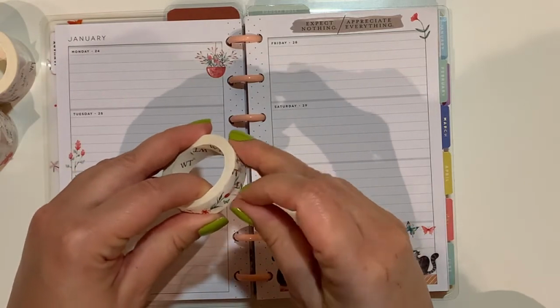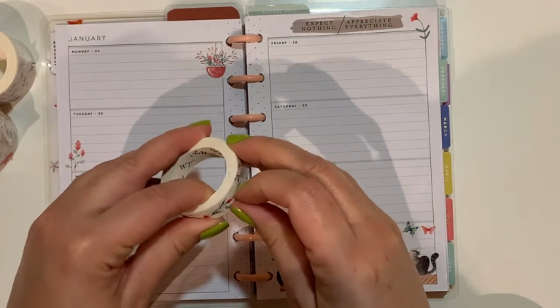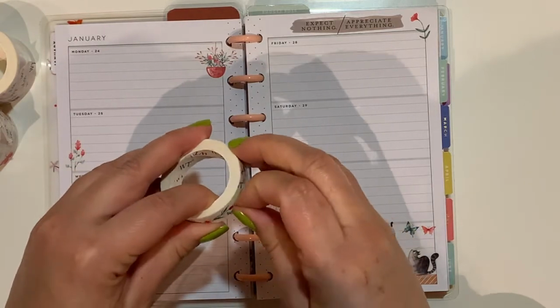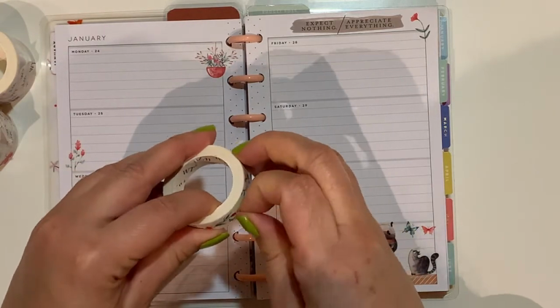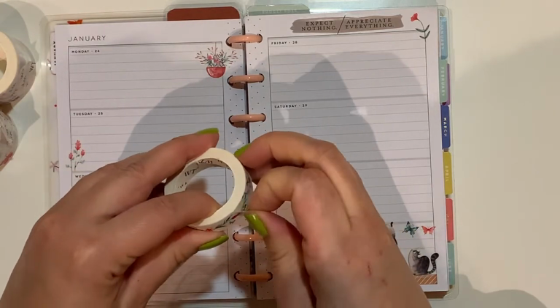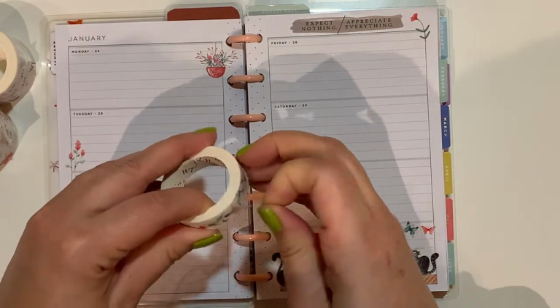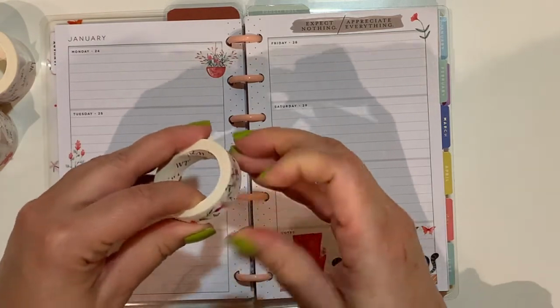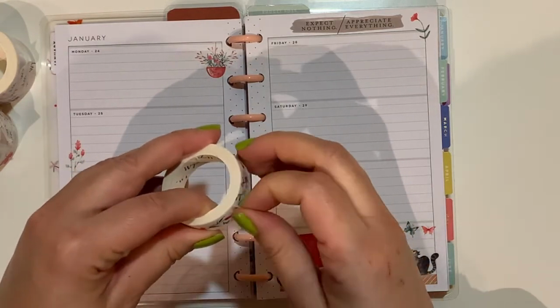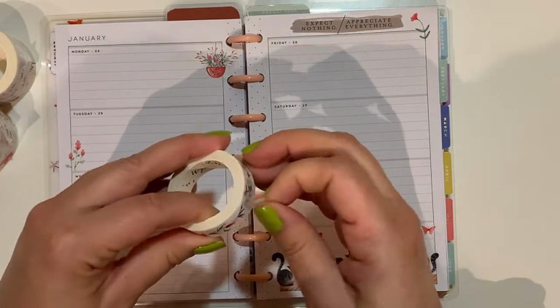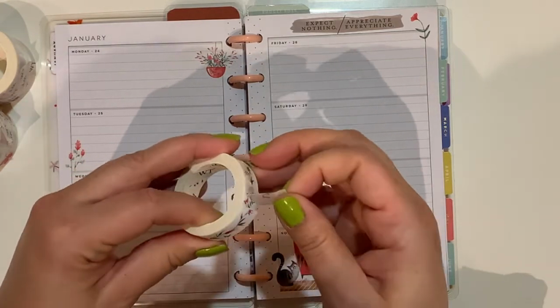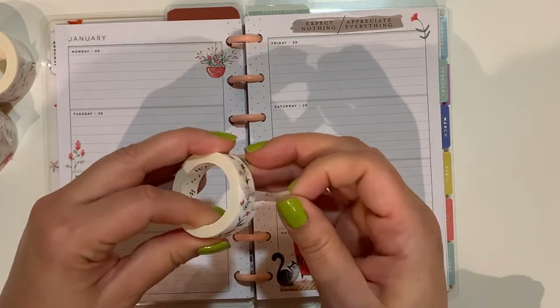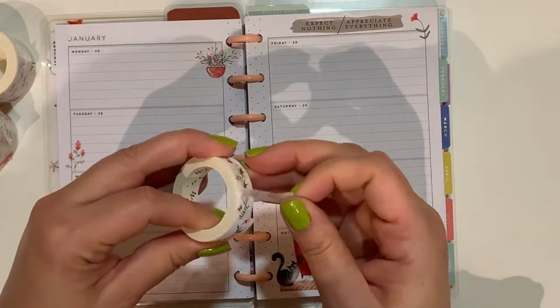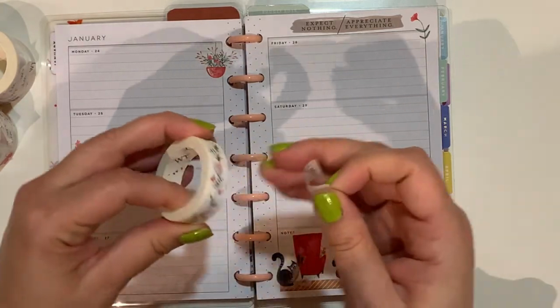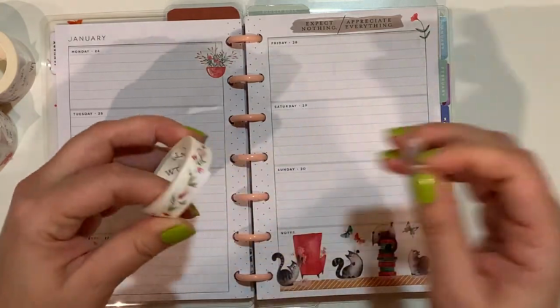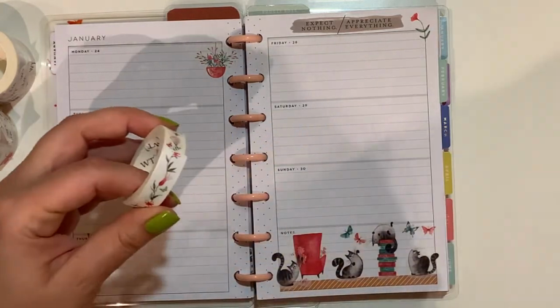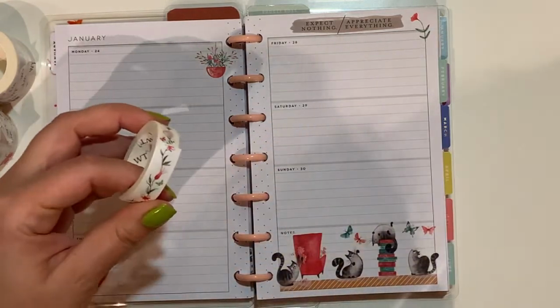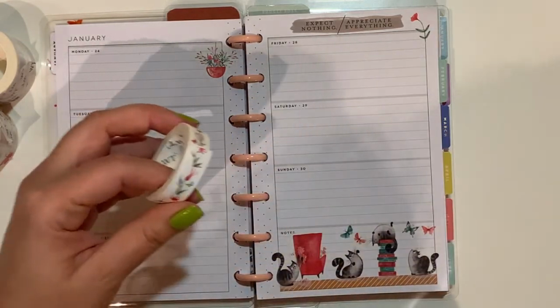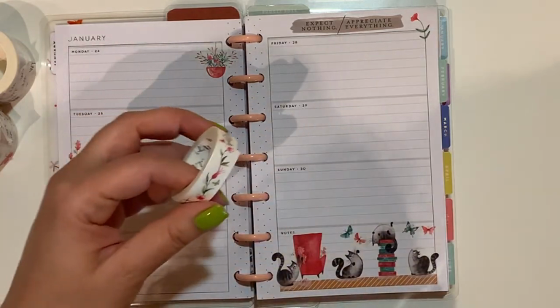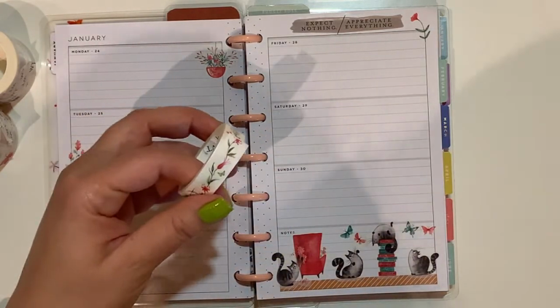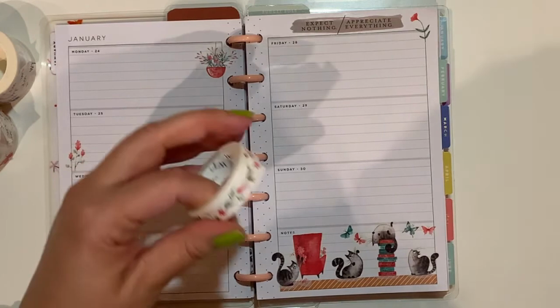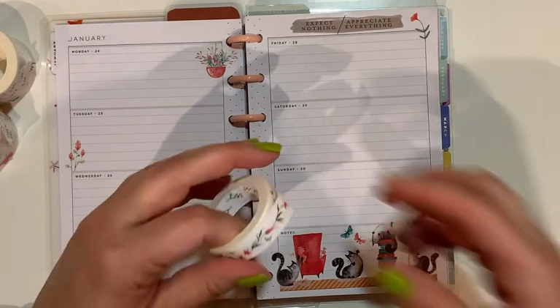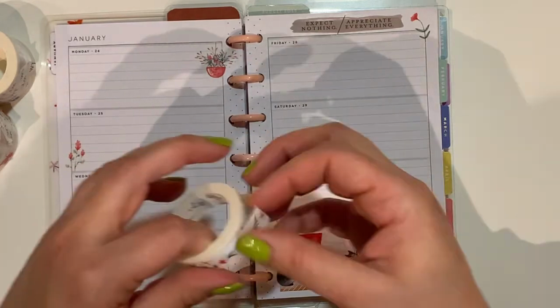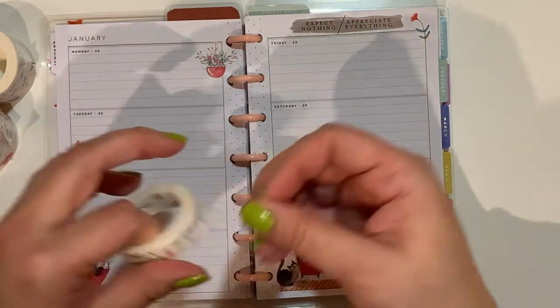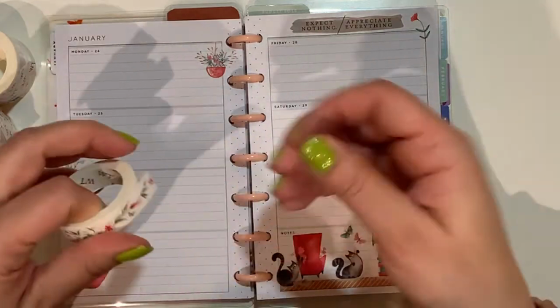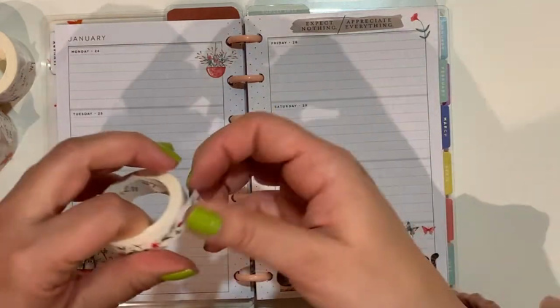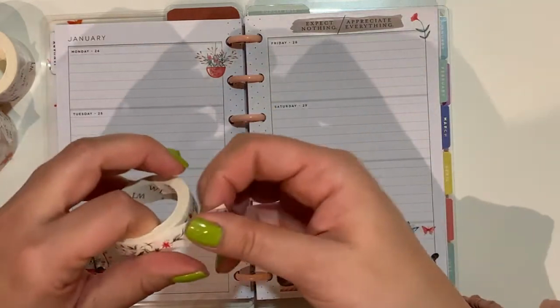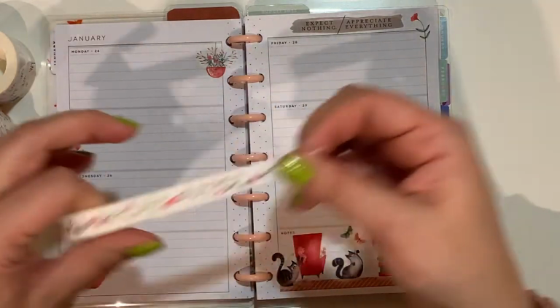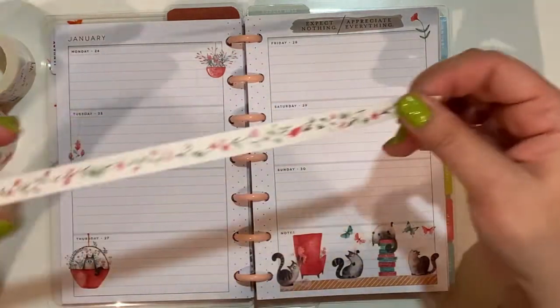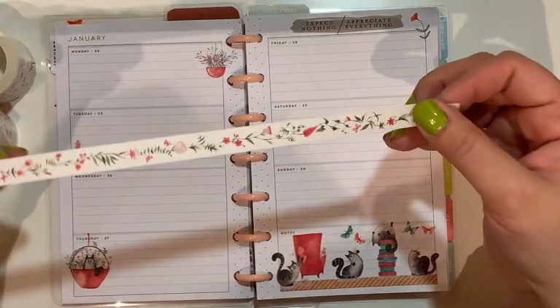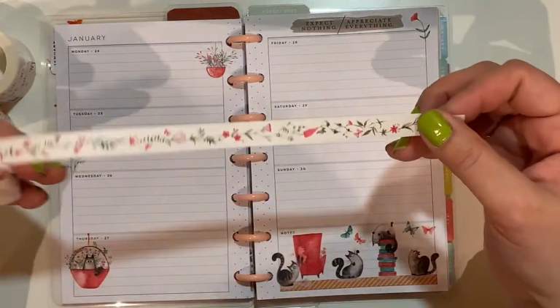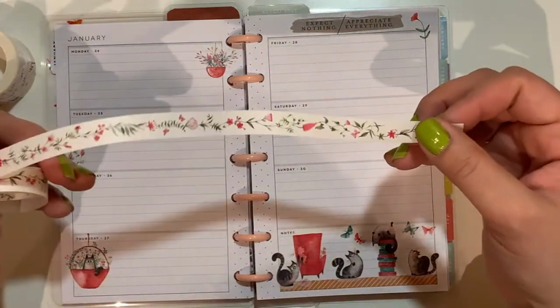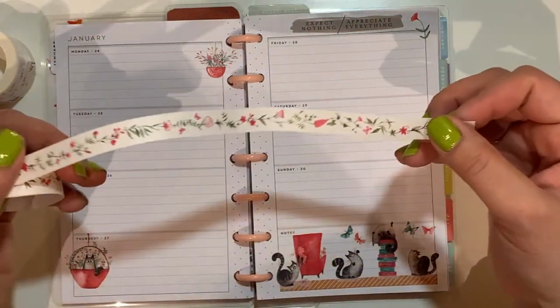I haven't swatched this one yet — let me give you a sneak peek. It's like so — it has beautiful florals.